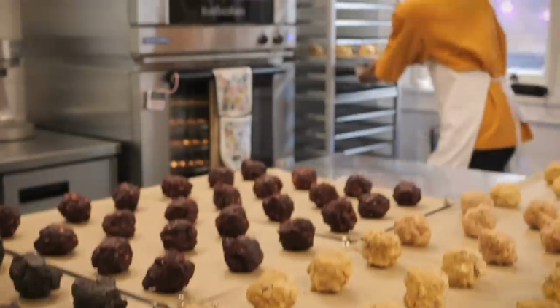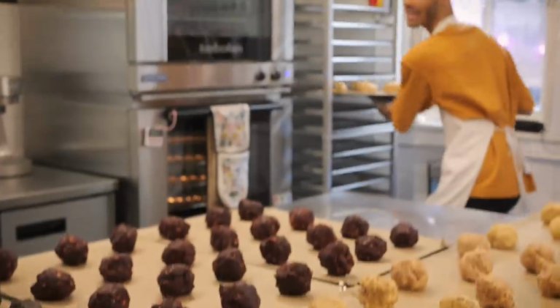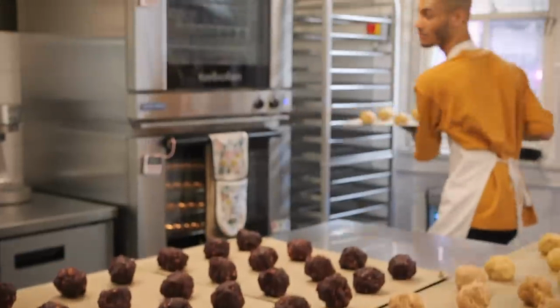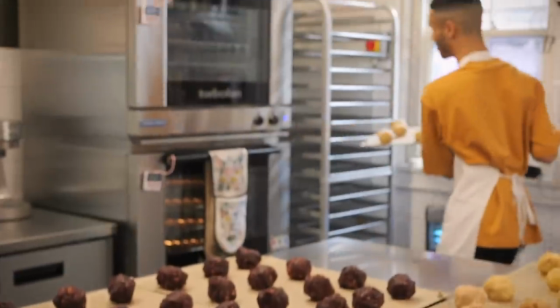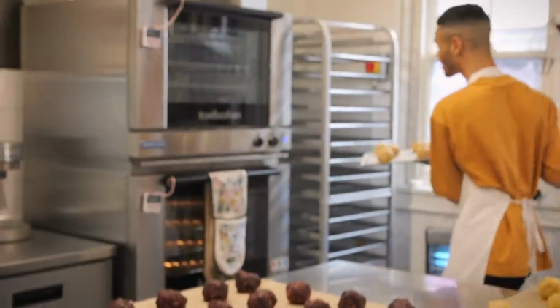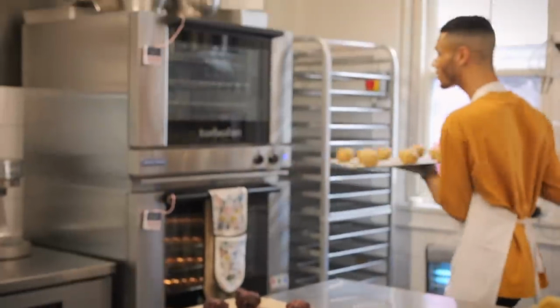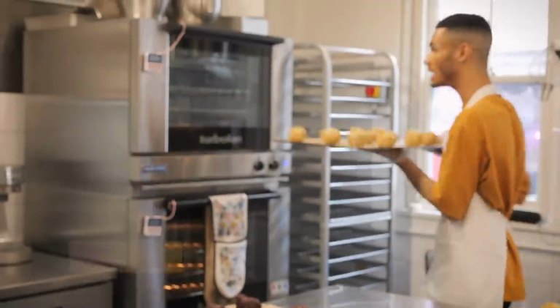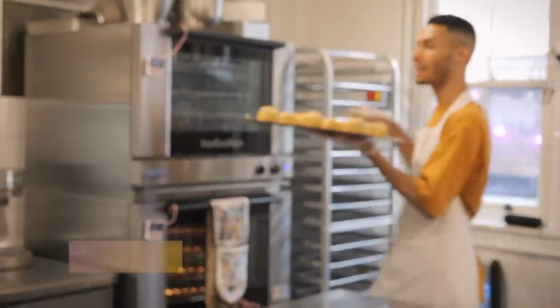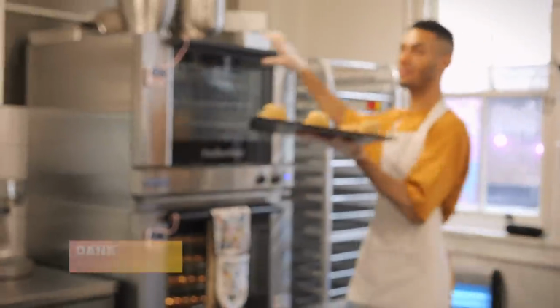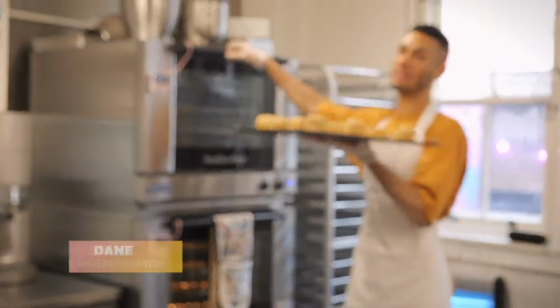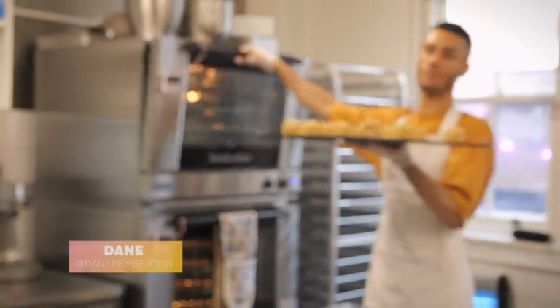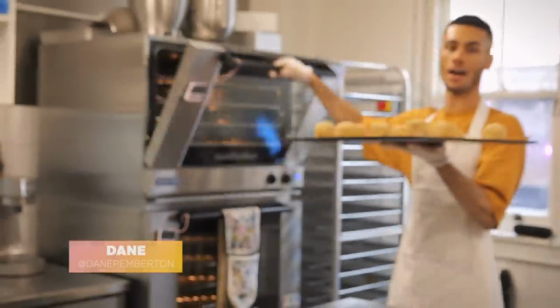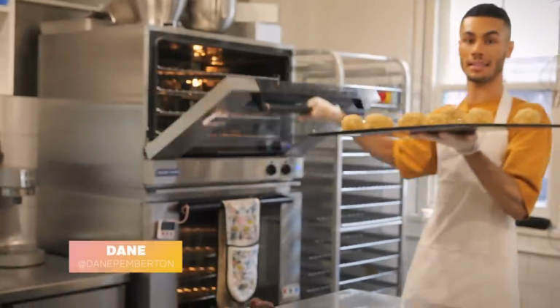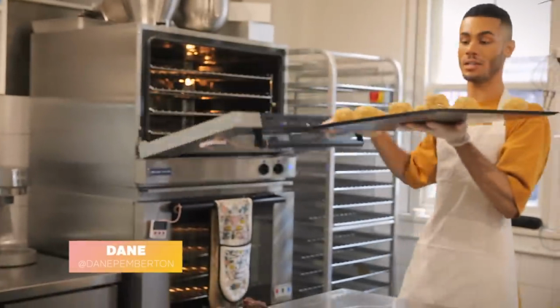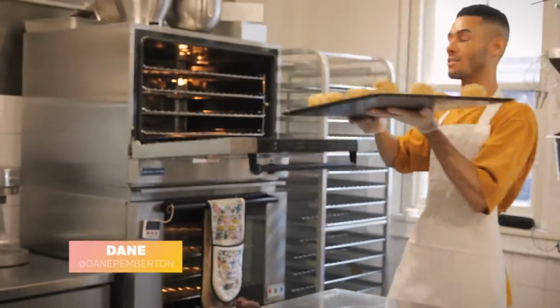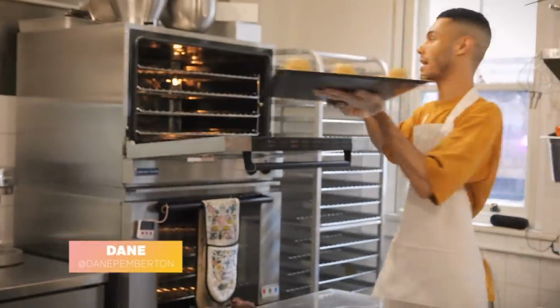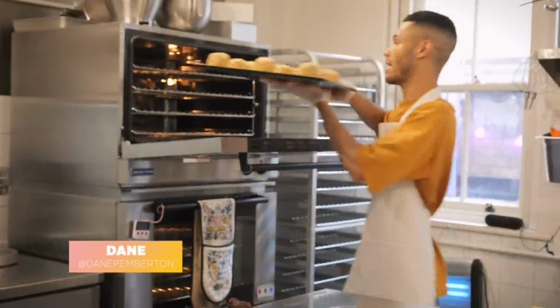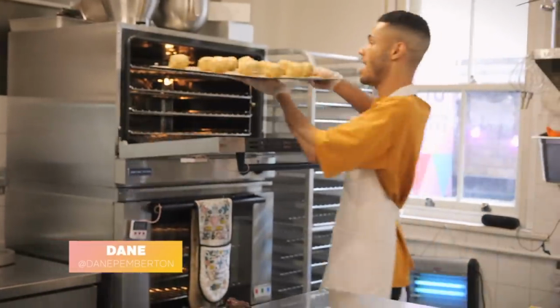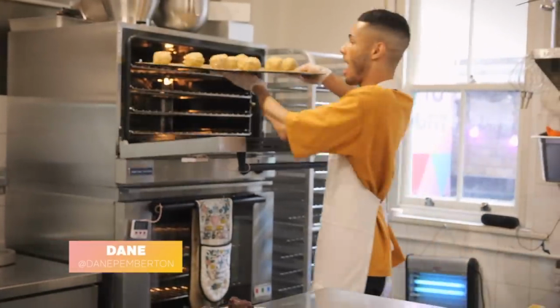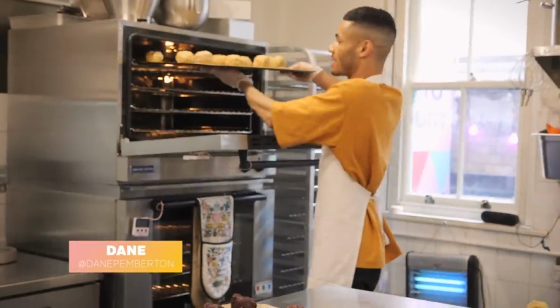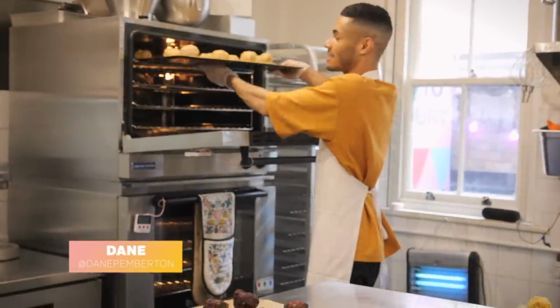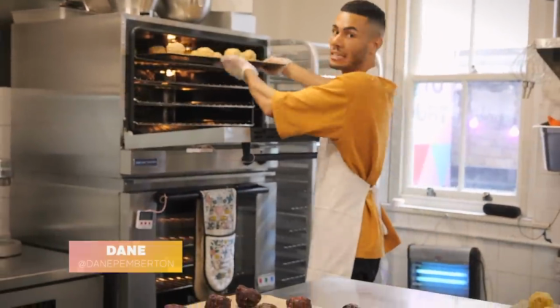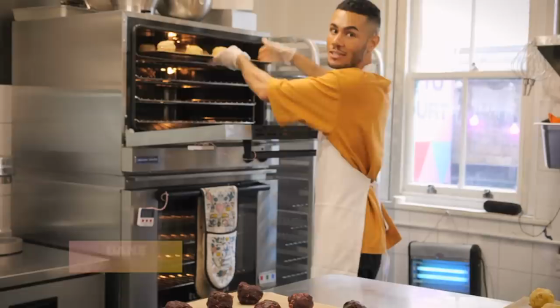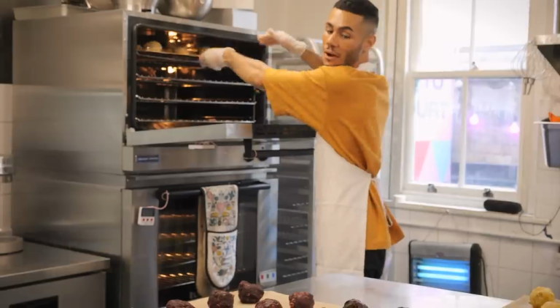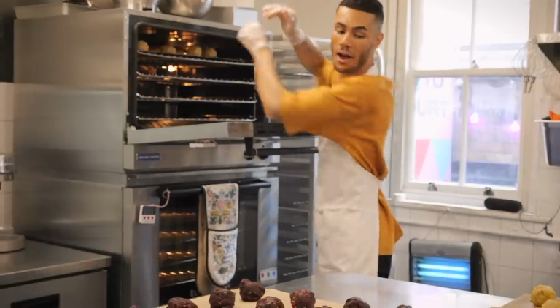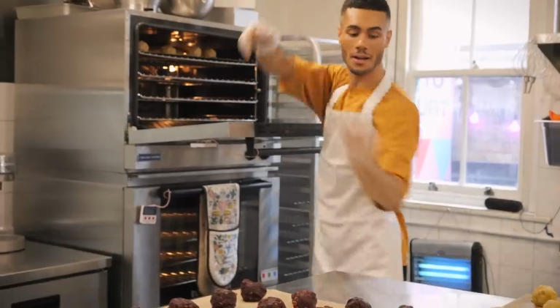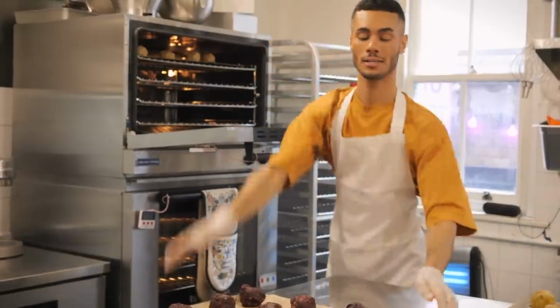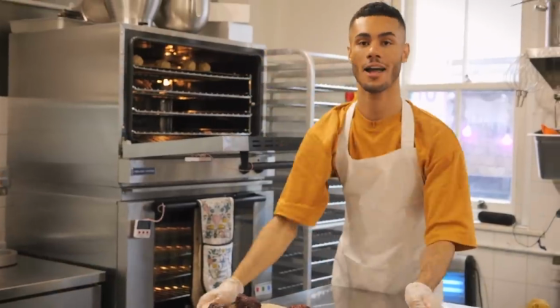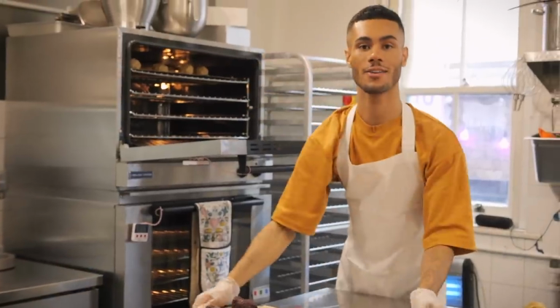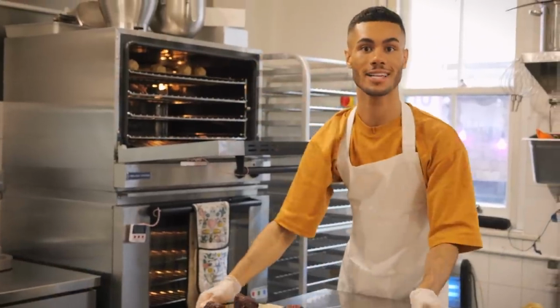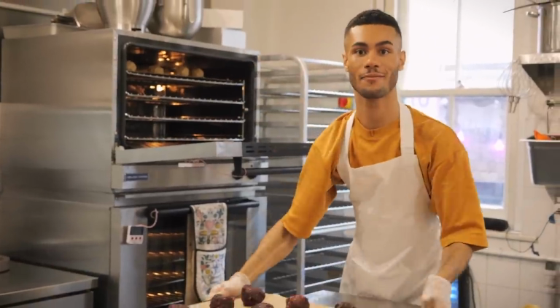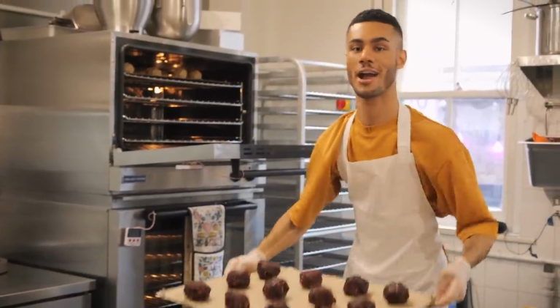Okay, so I'm just putting some cookies in the oven. This is the first thing we do here at C&B Soho, so they are nice and fresh.